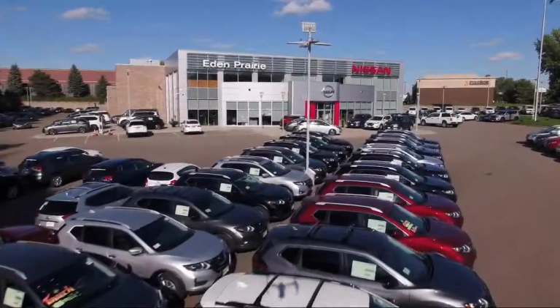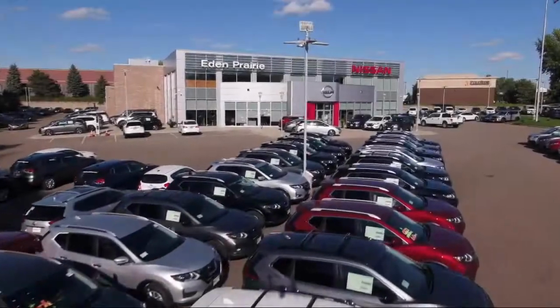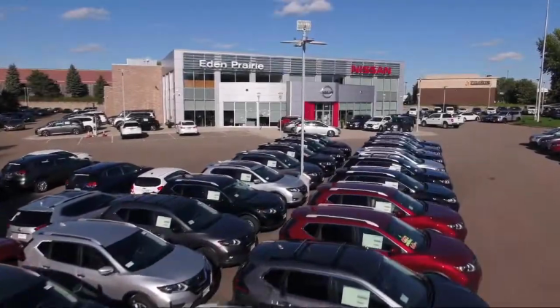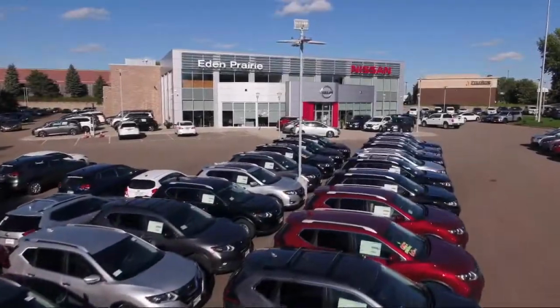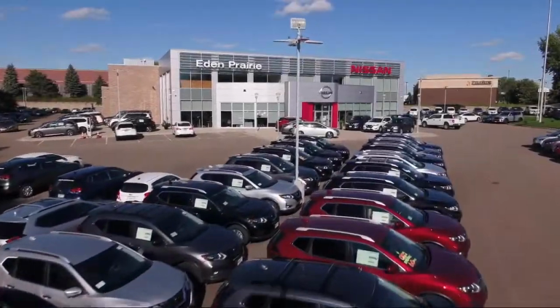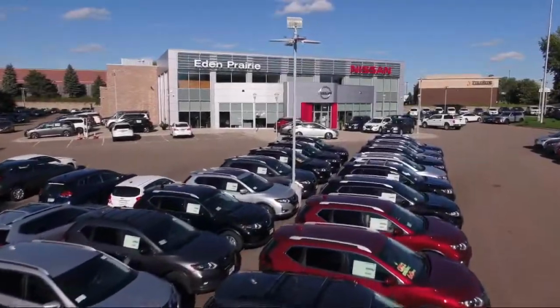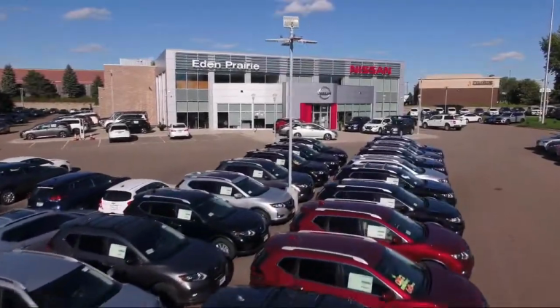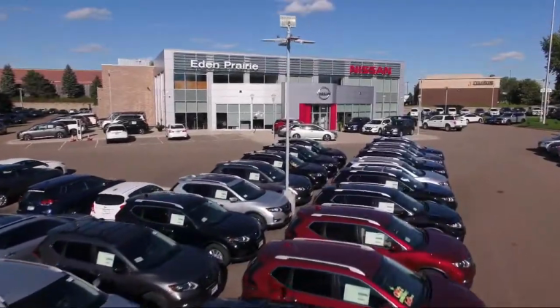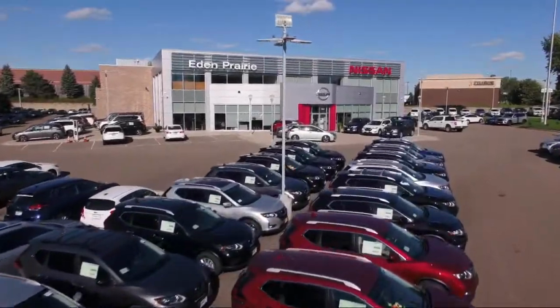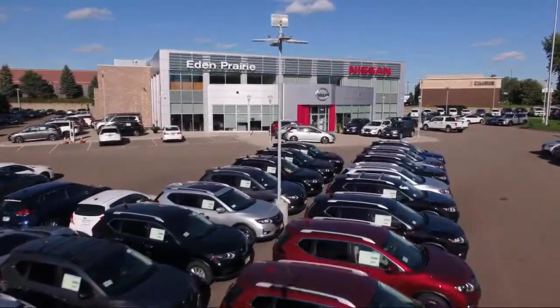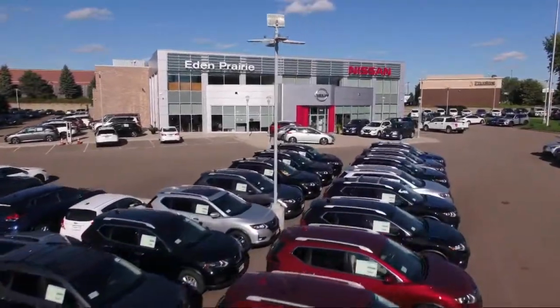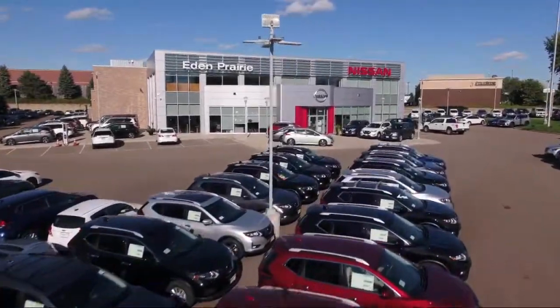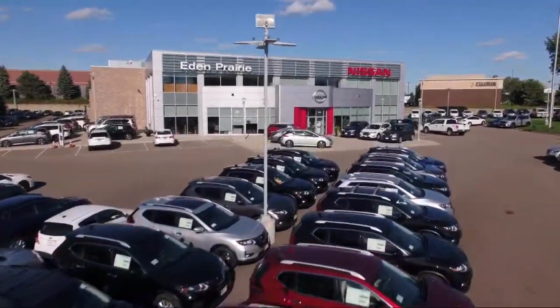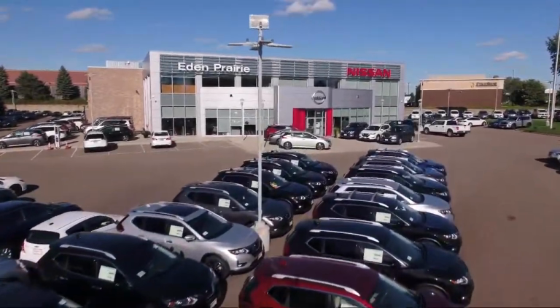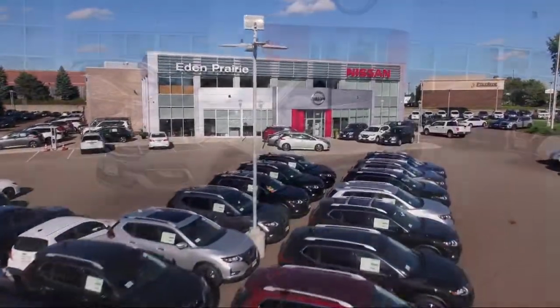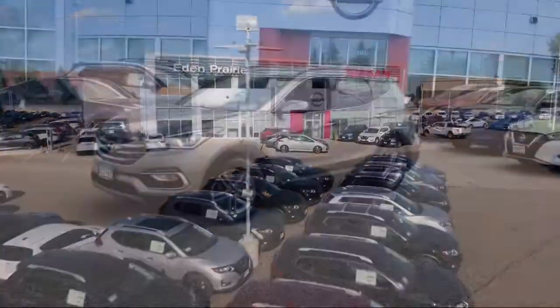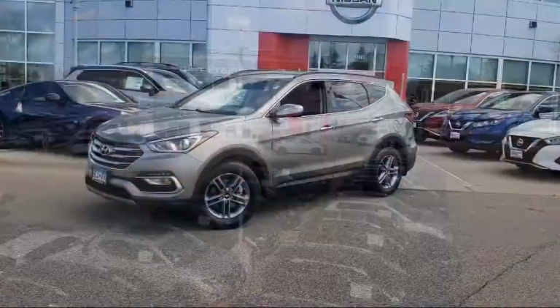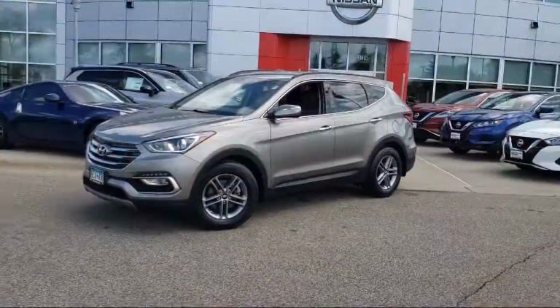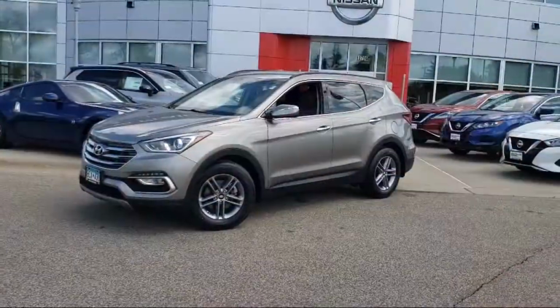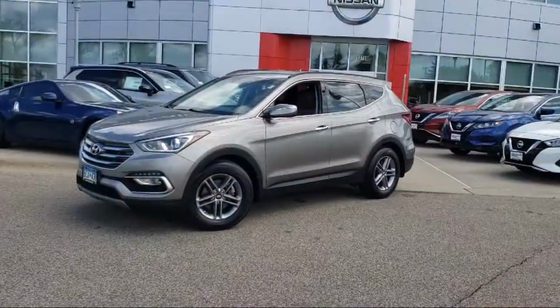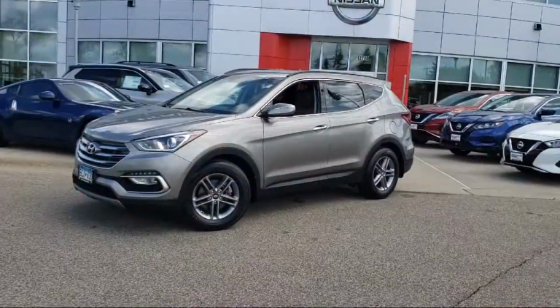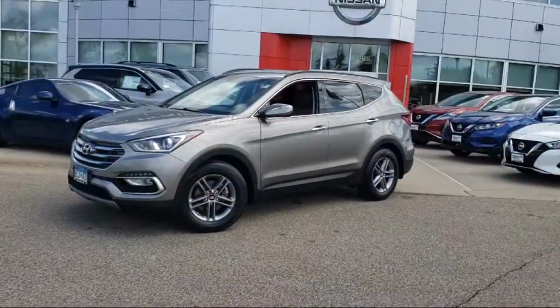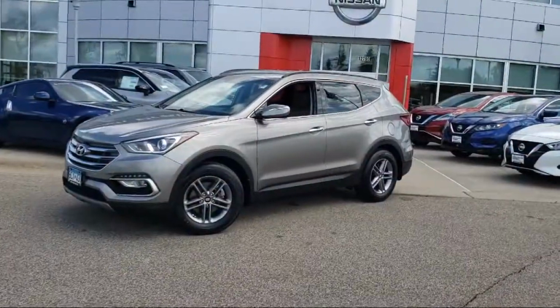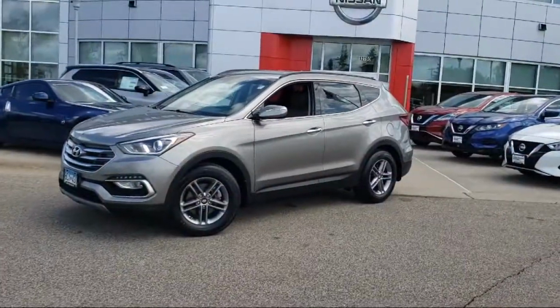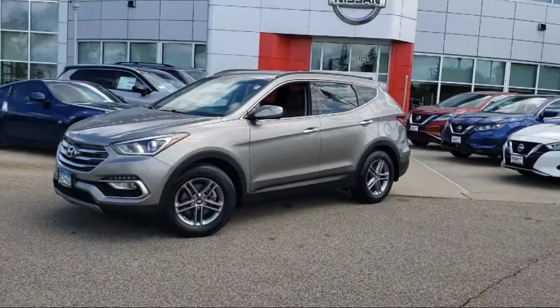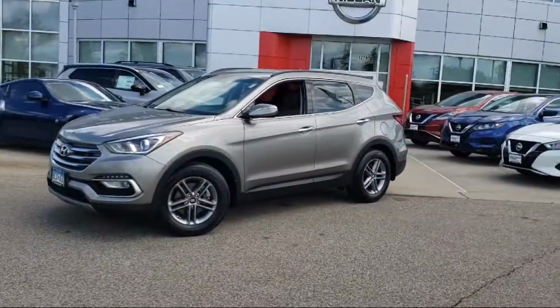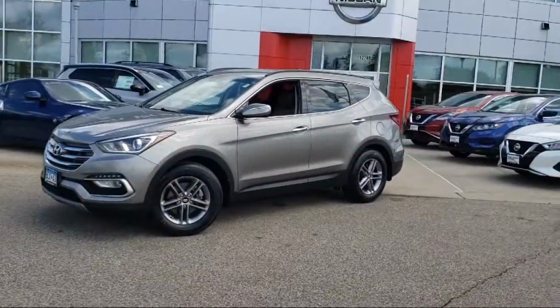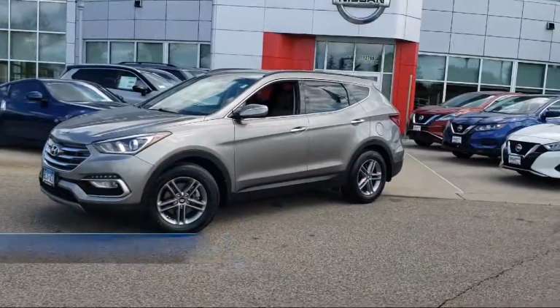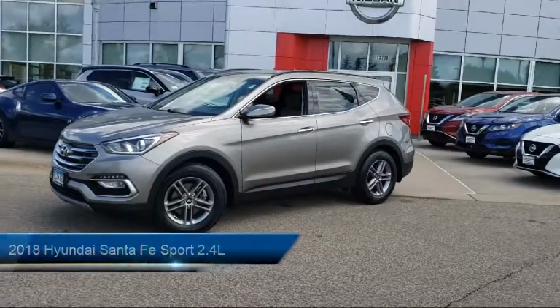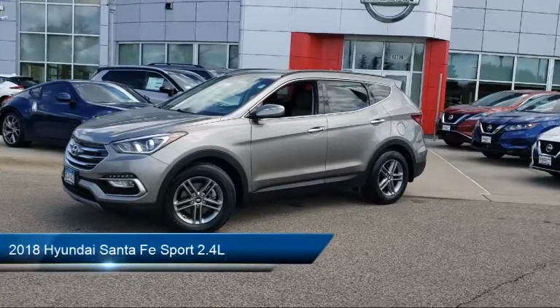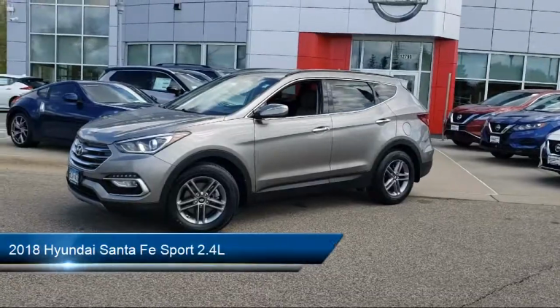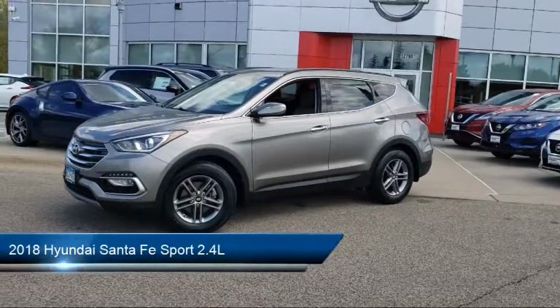Welcome to Eden Prairie Nissan, and here's a look at another one of our great vehicles from our inventory.